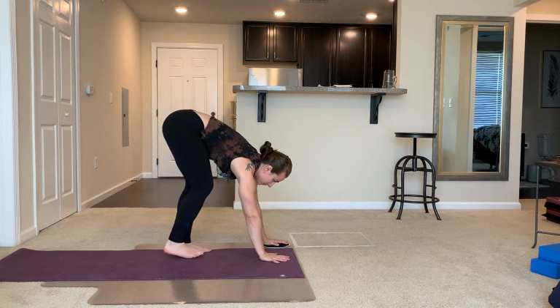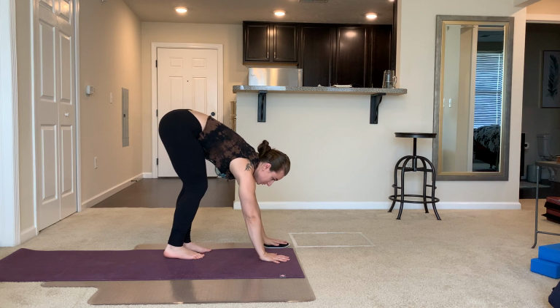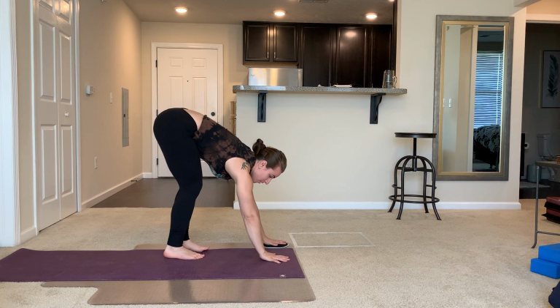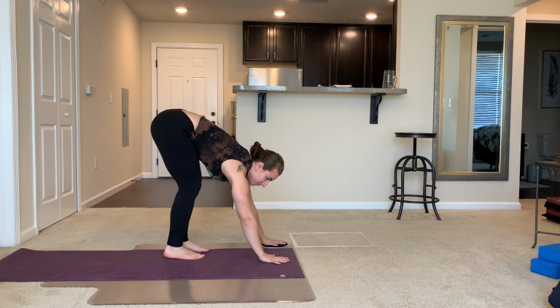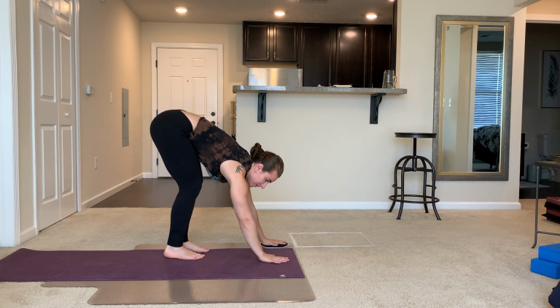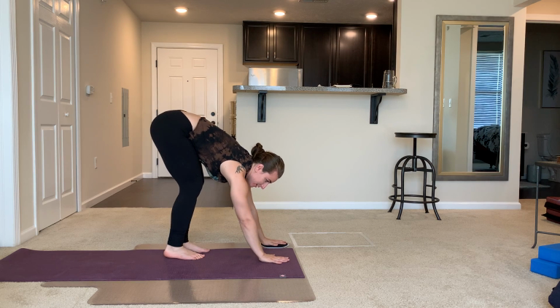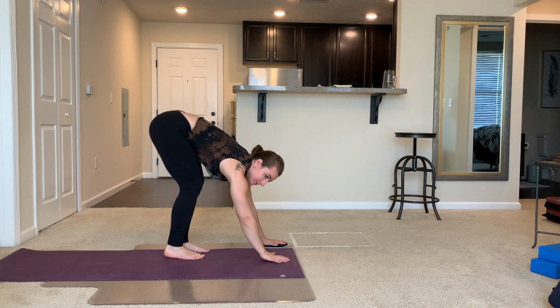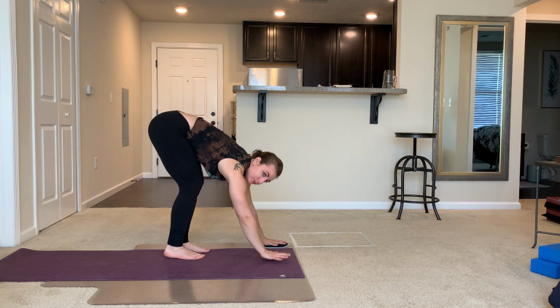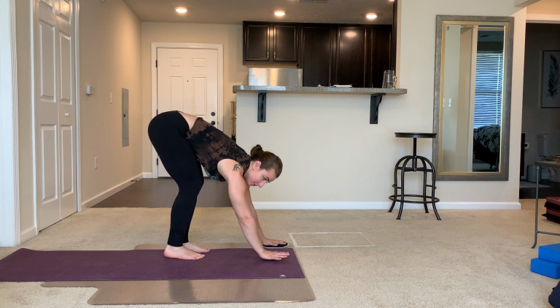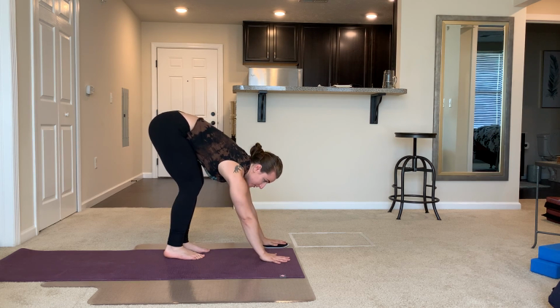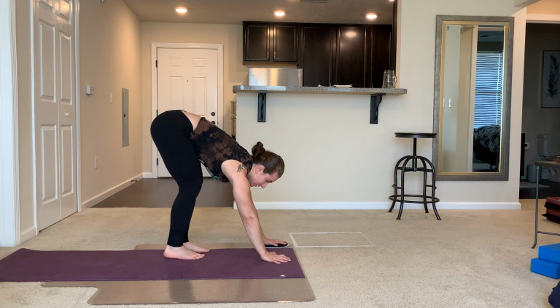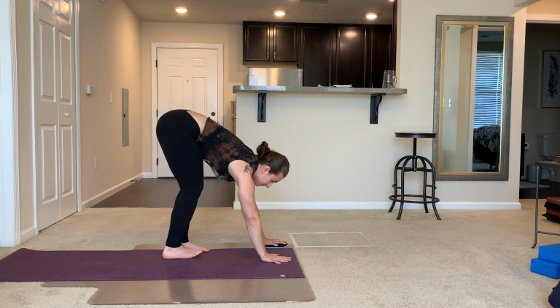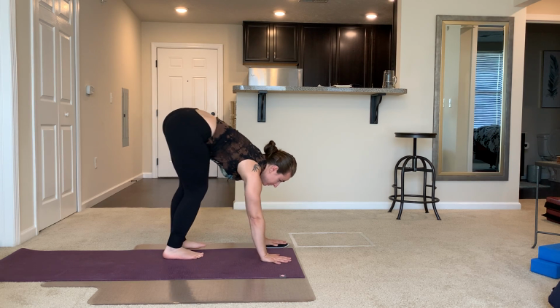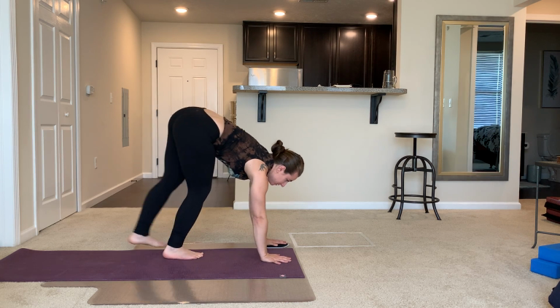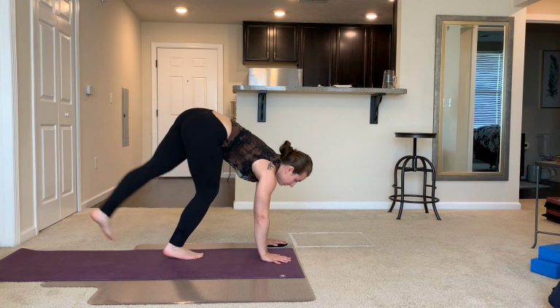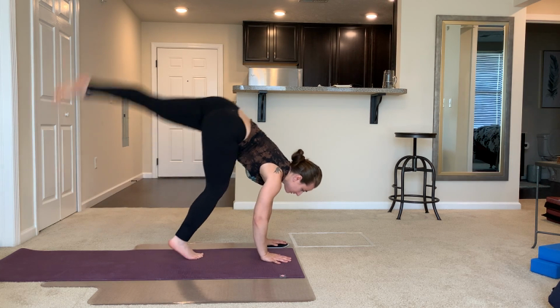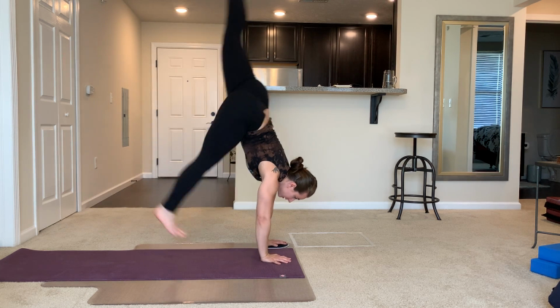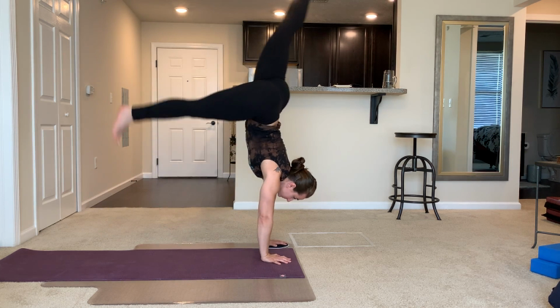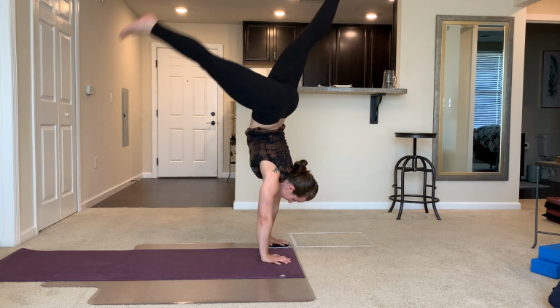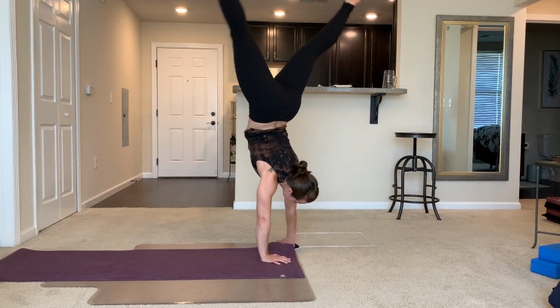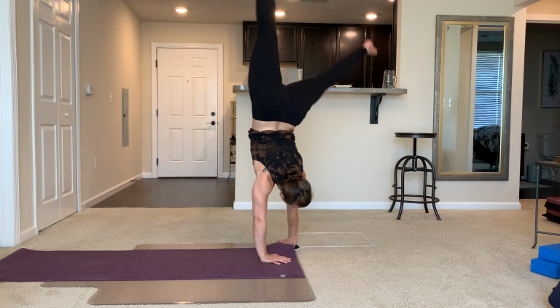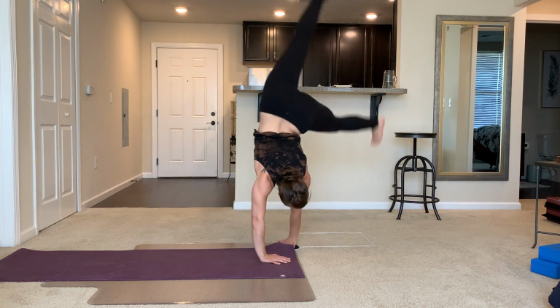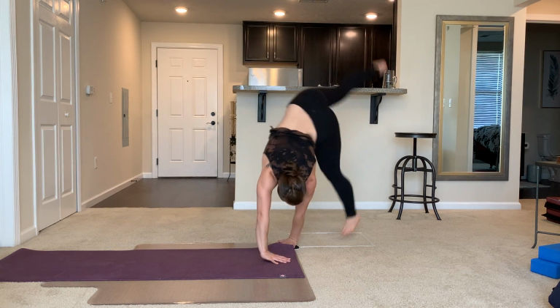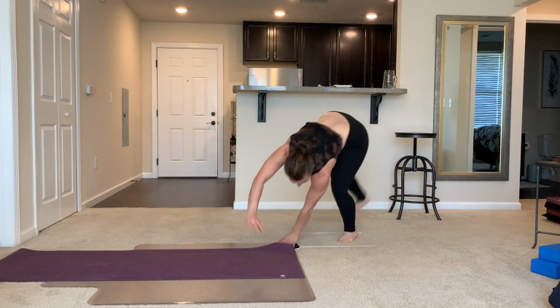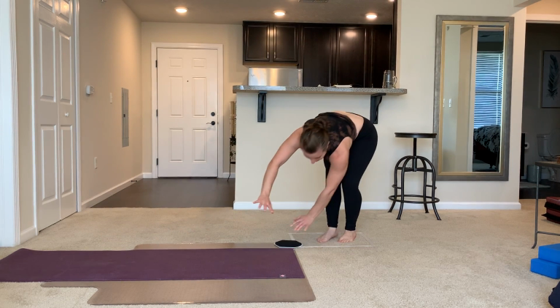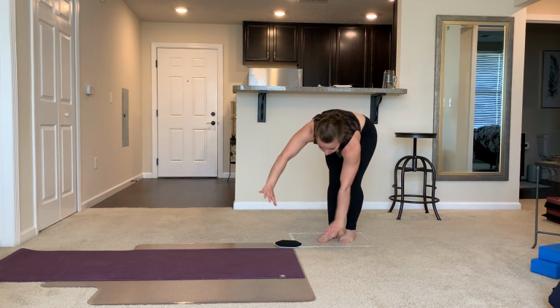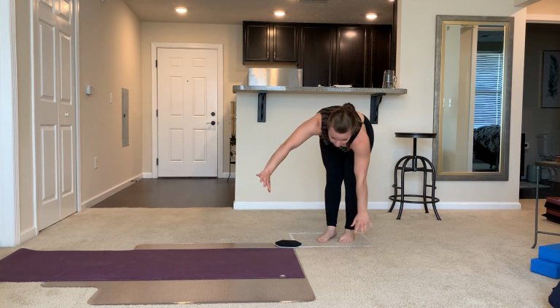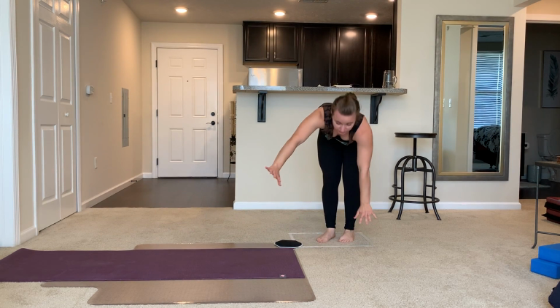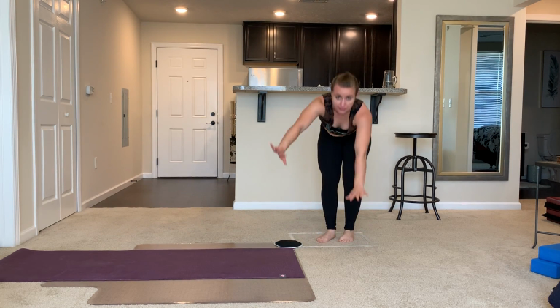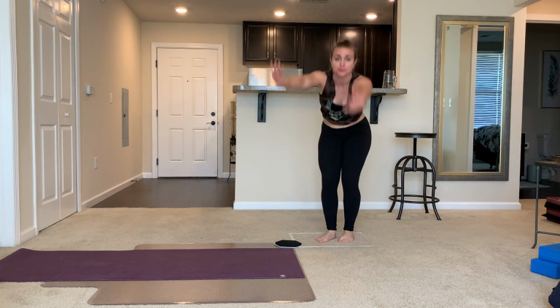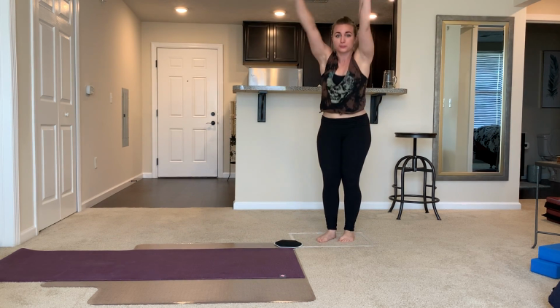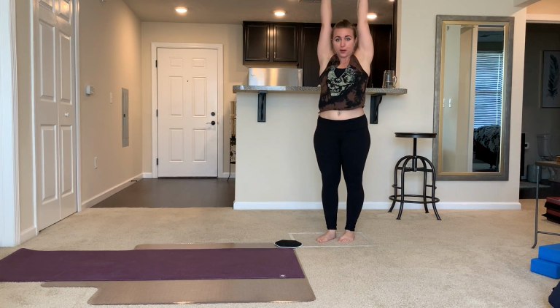All the weight comes into this right hand as my left hand turns, and I land in my square.